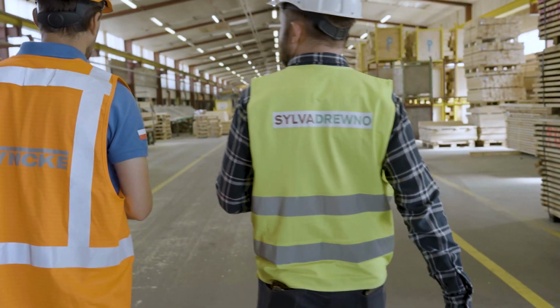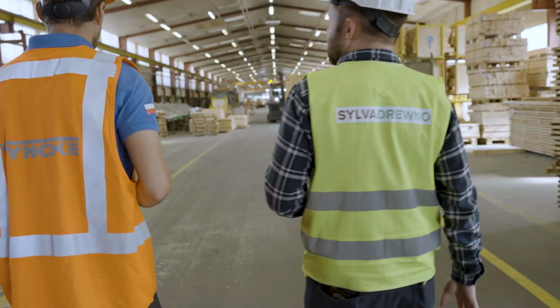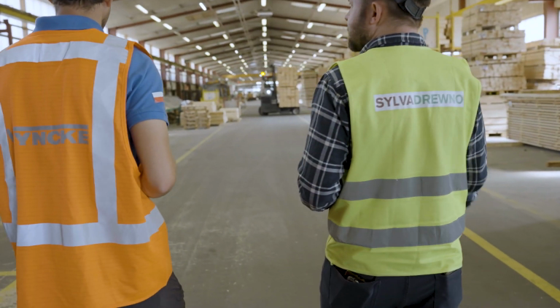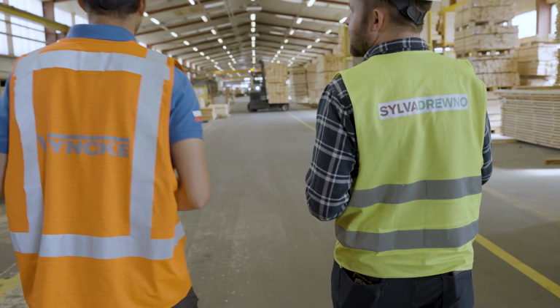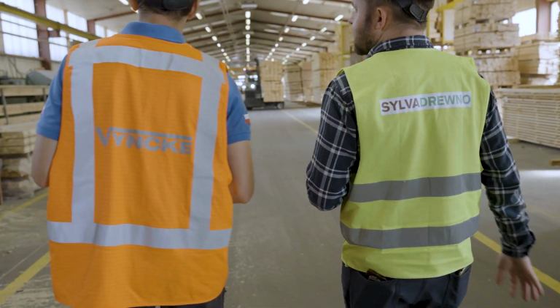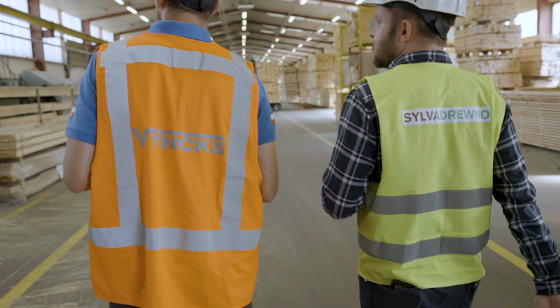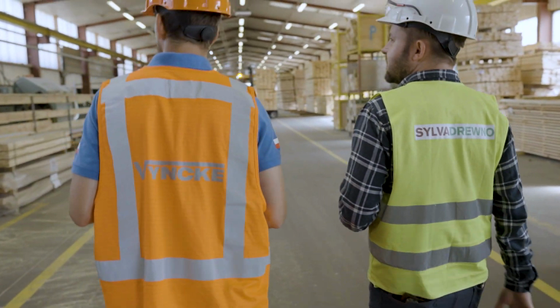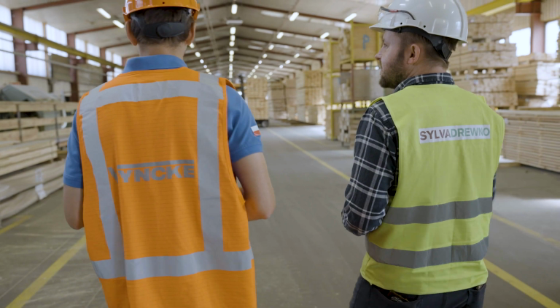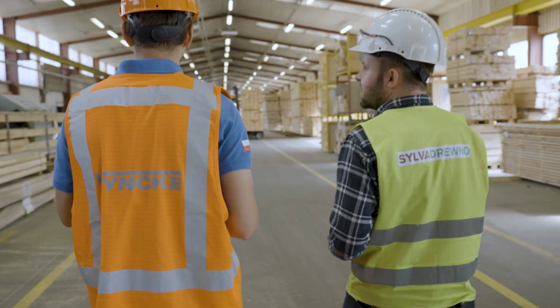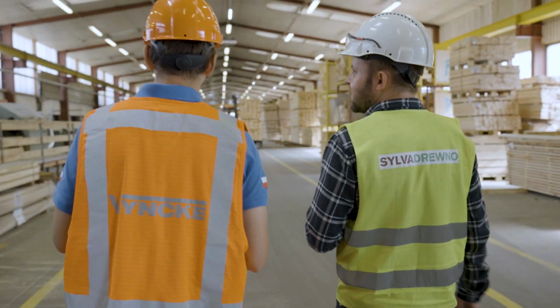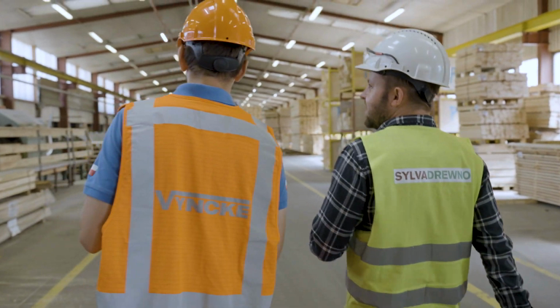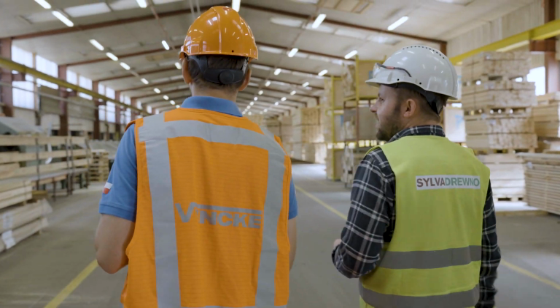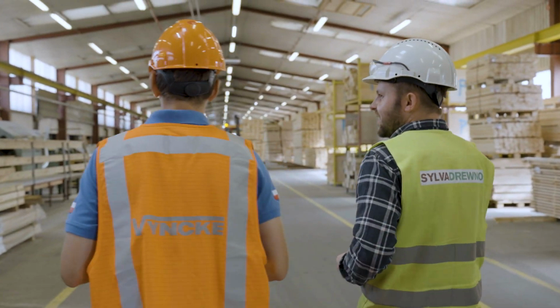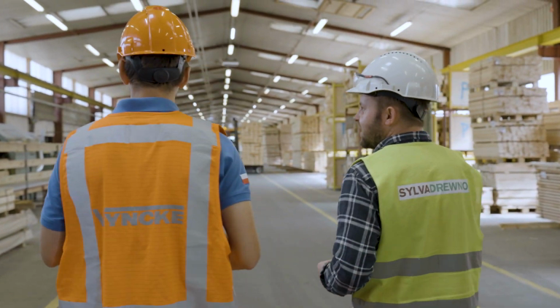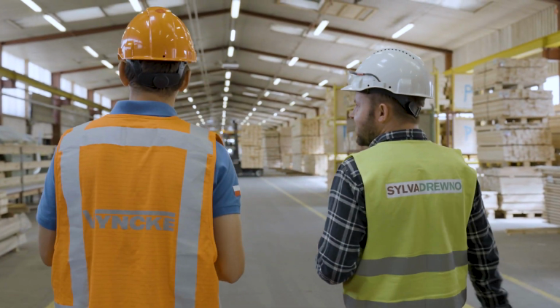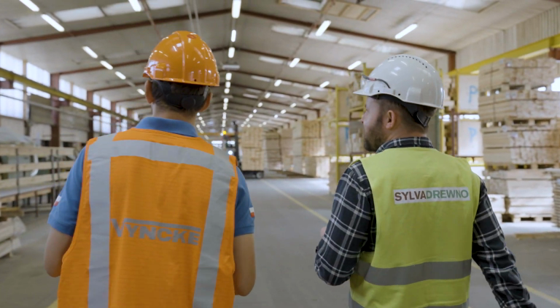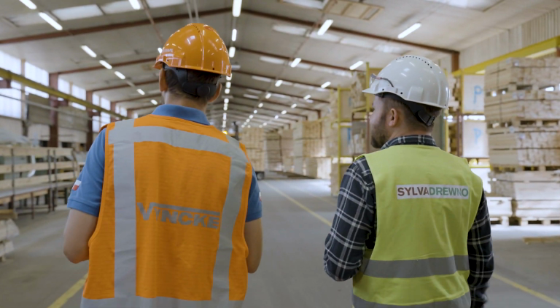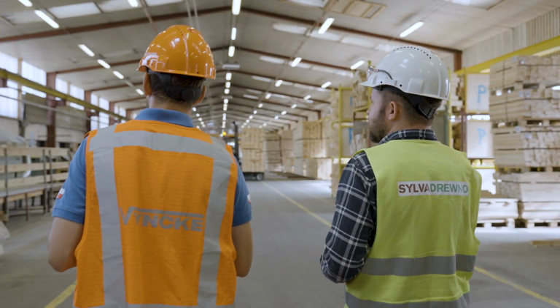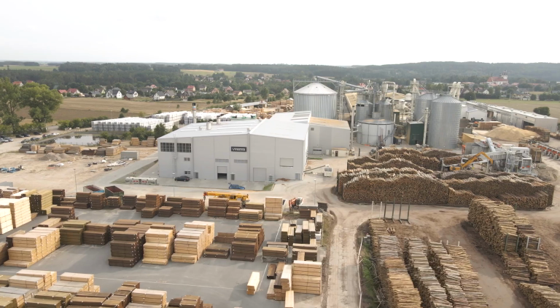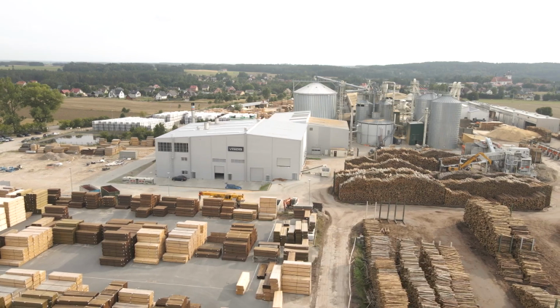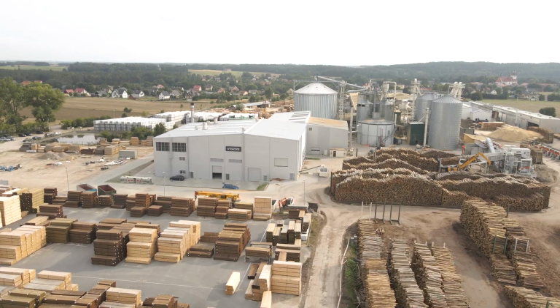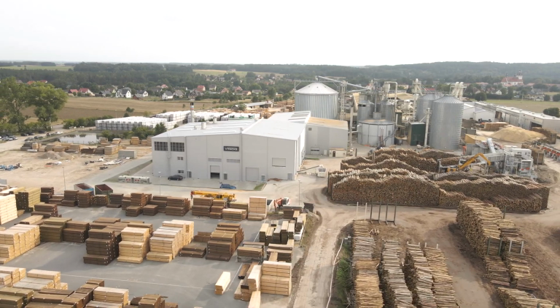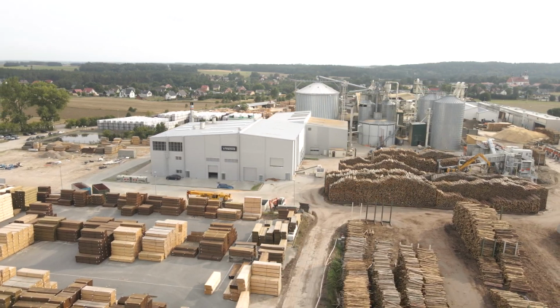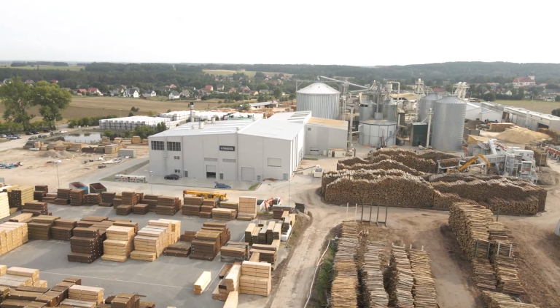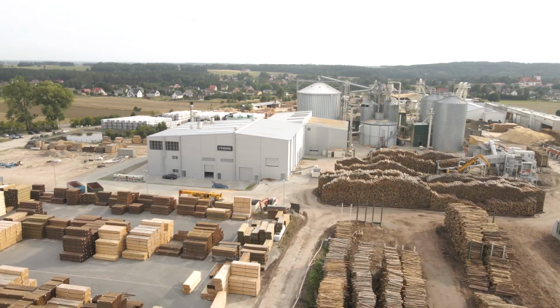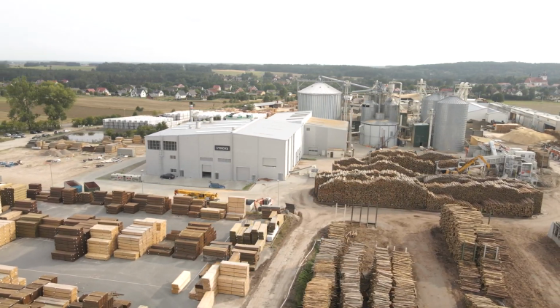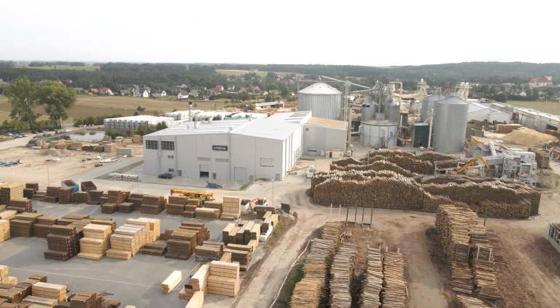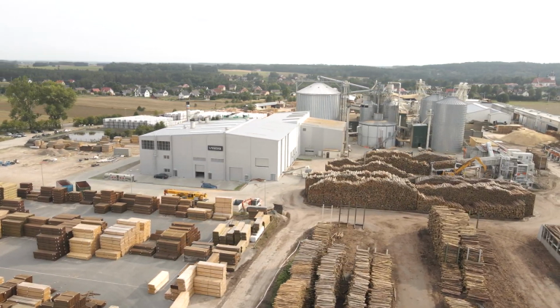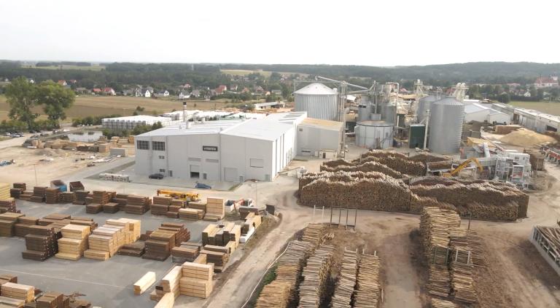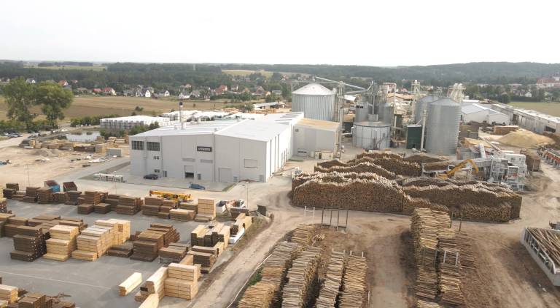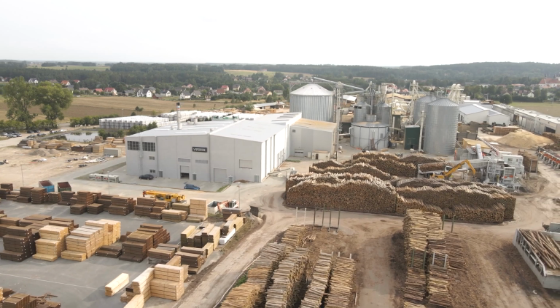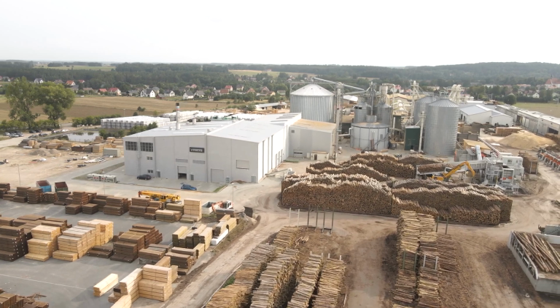This finalizes our brief tour around the cogeneration plant in Poland. Thank you for watching and see you on site.